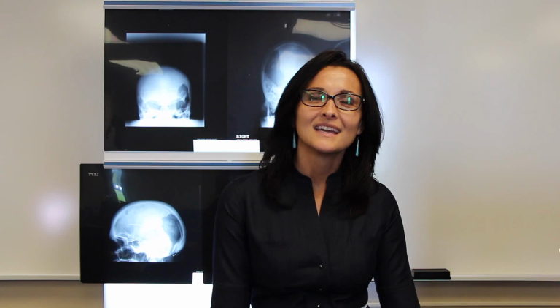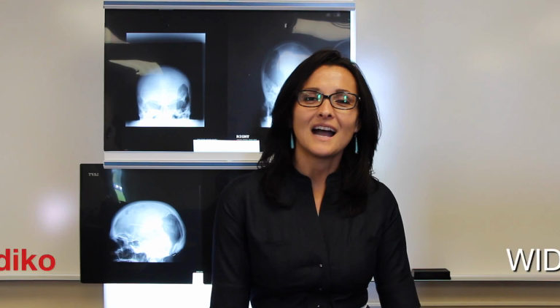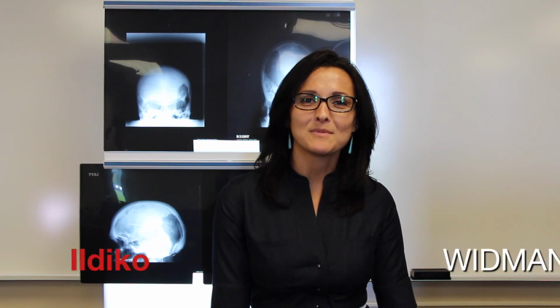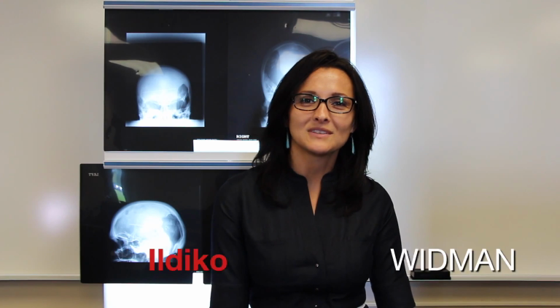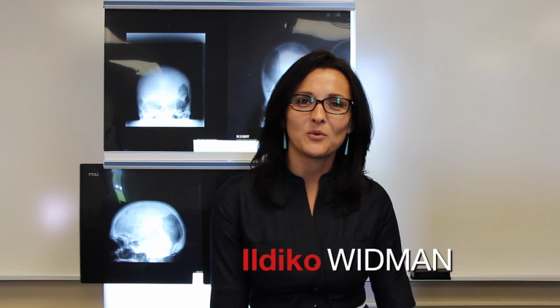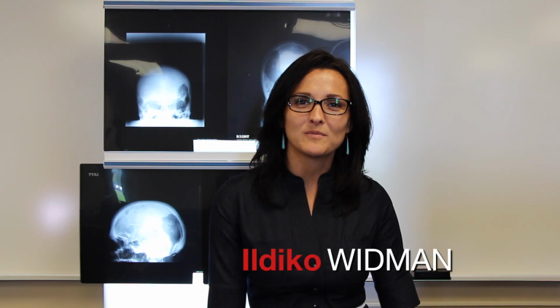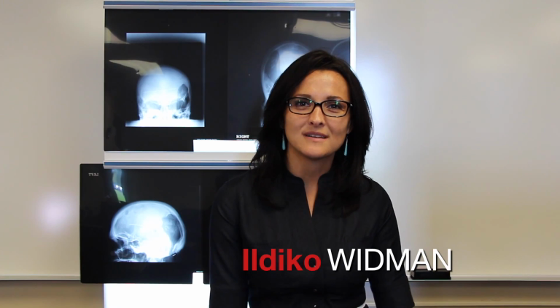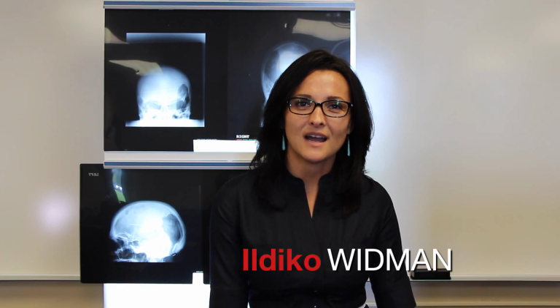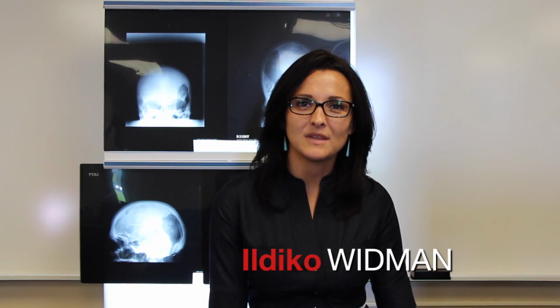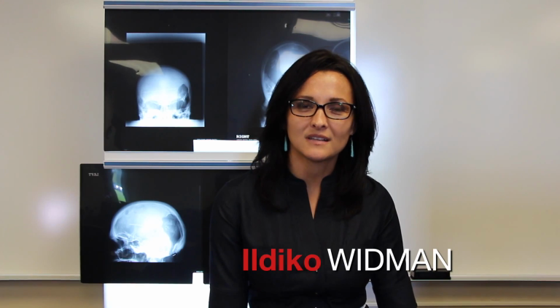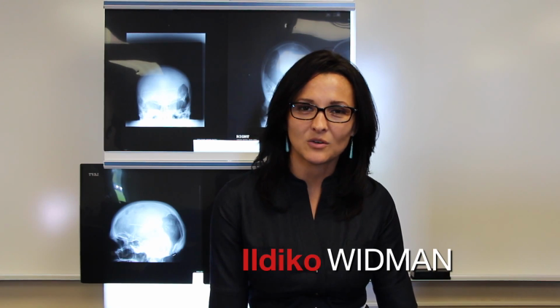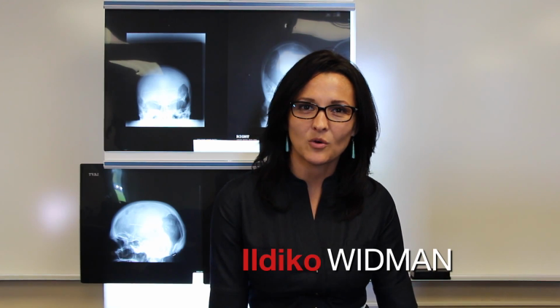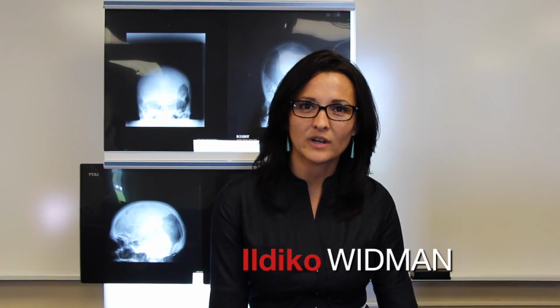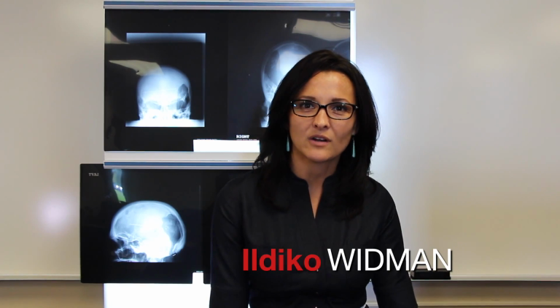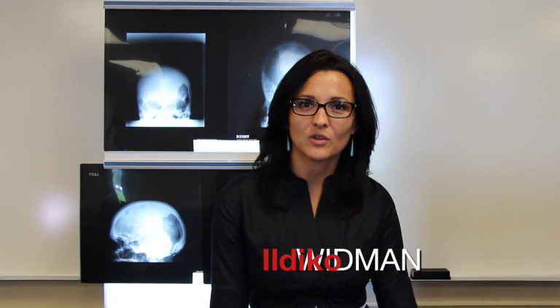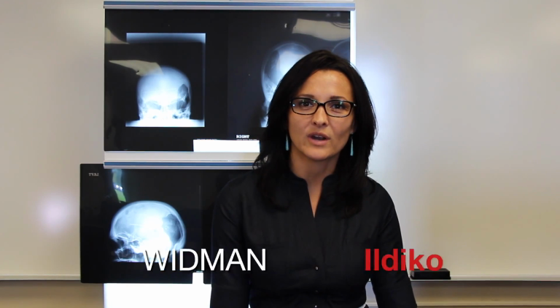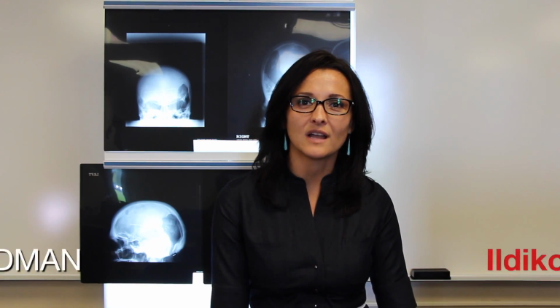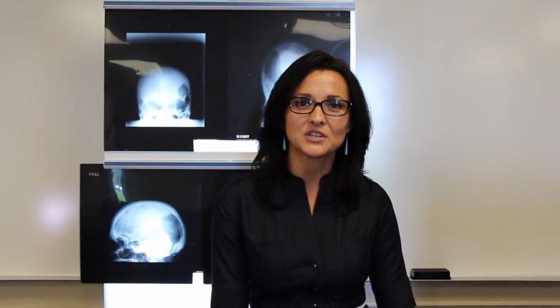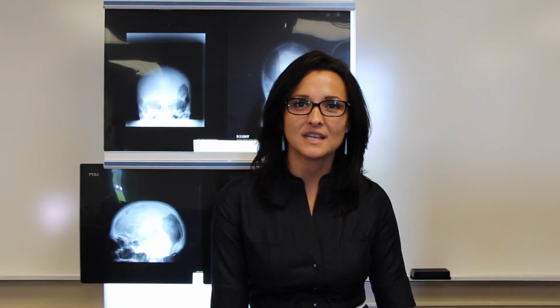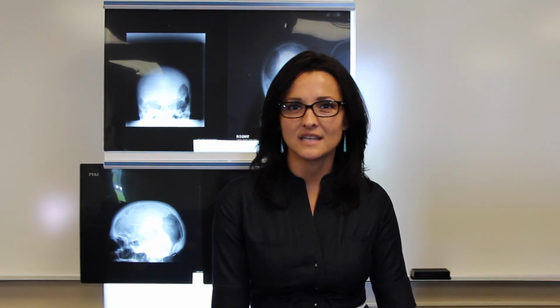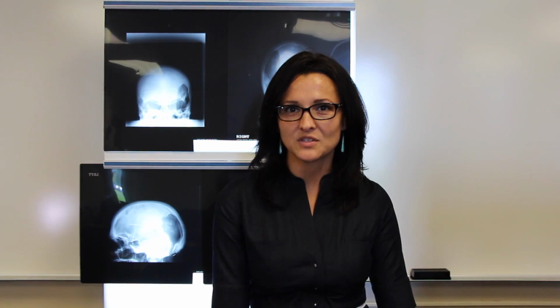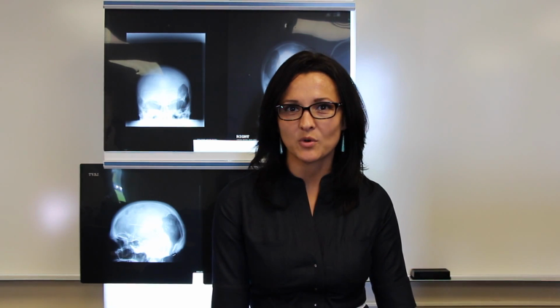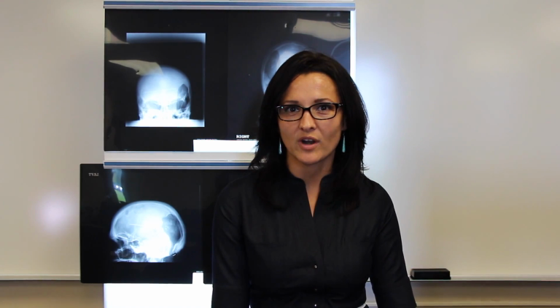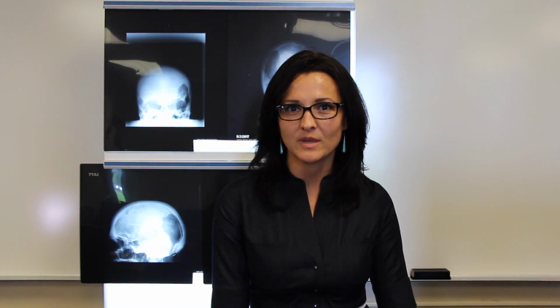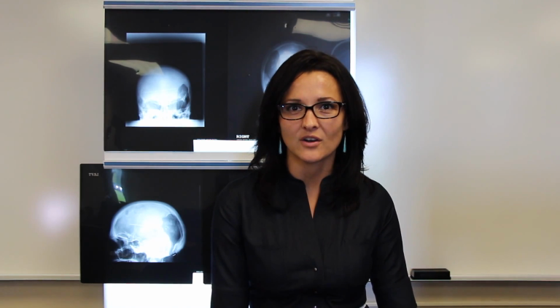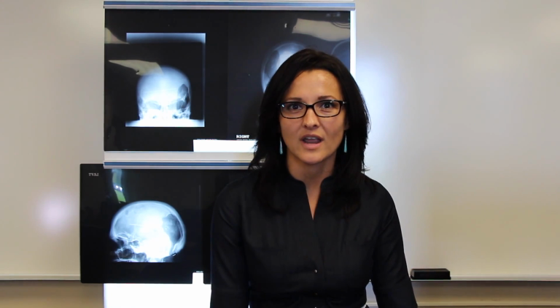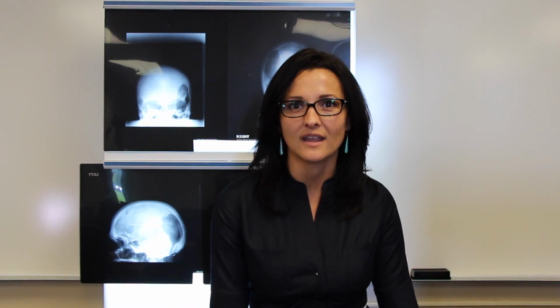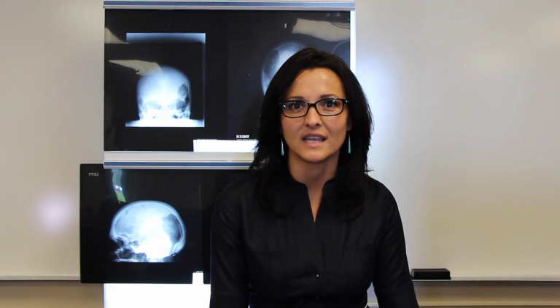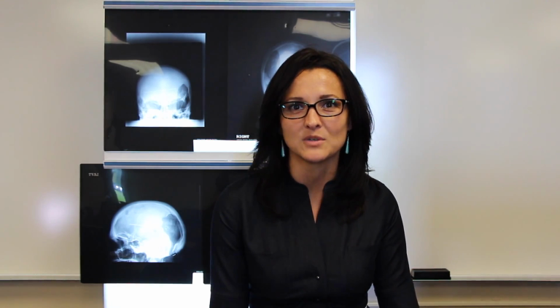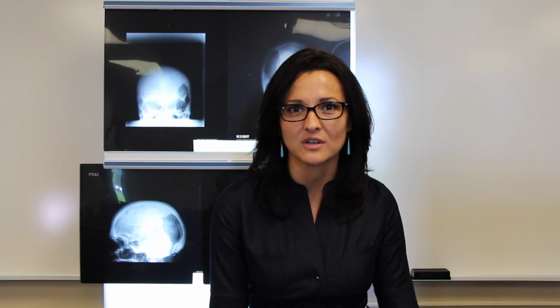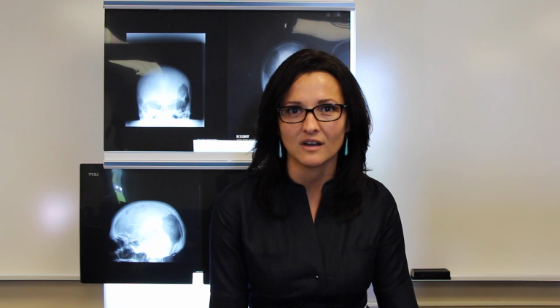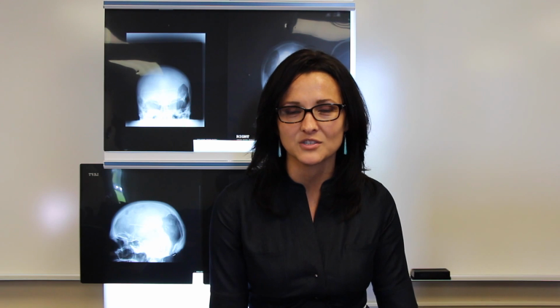Hi, I'm Yieldiko Widman. I'm the clinical coordinator for the Radiologic Technology Program here at Lake Michigan College.